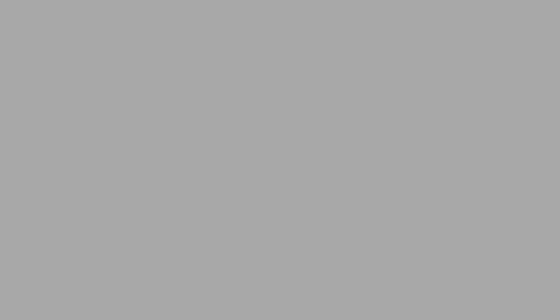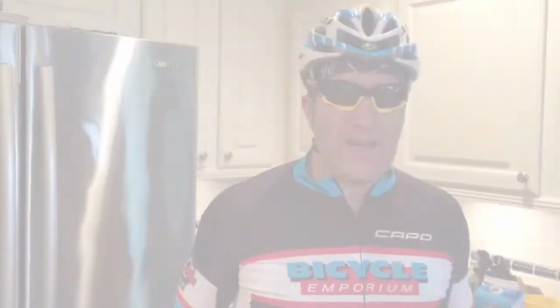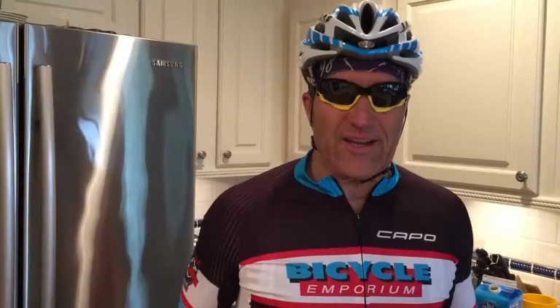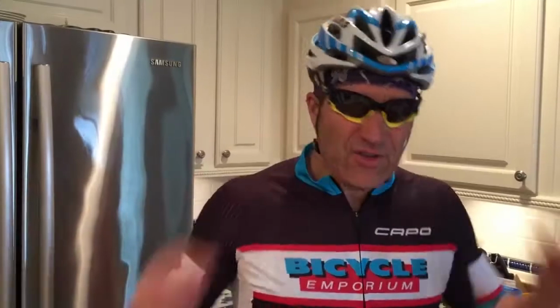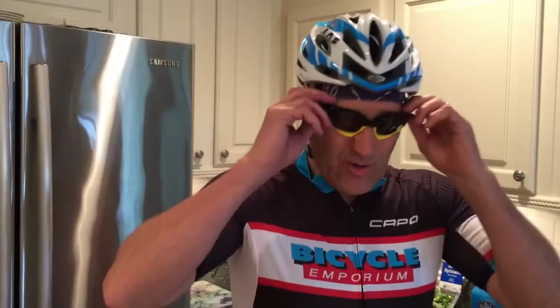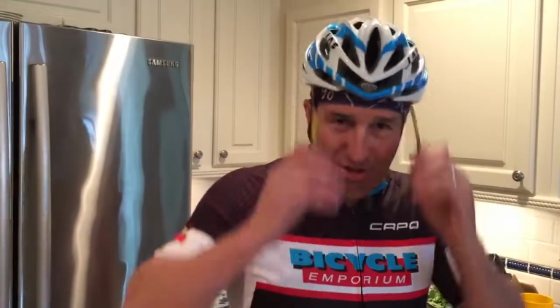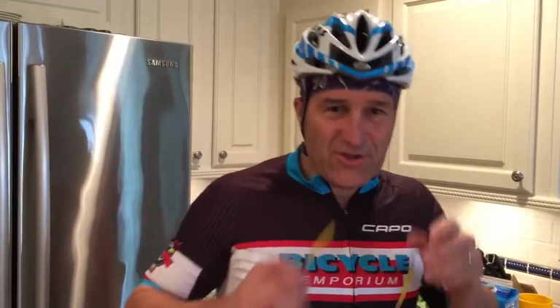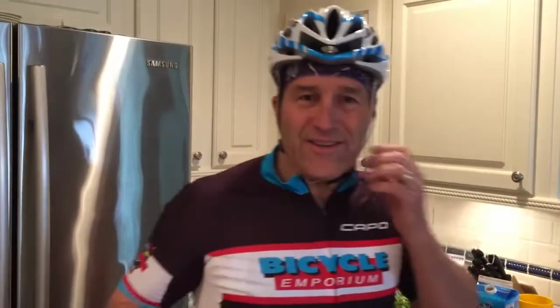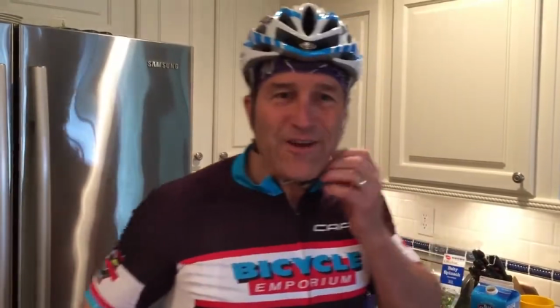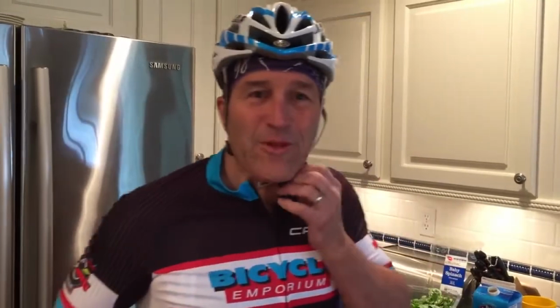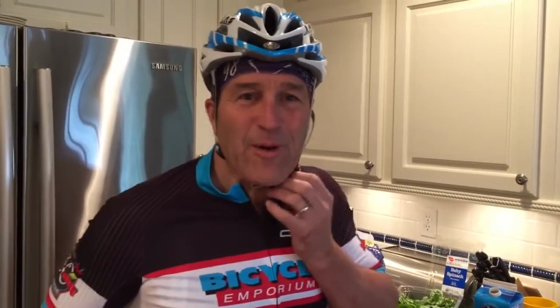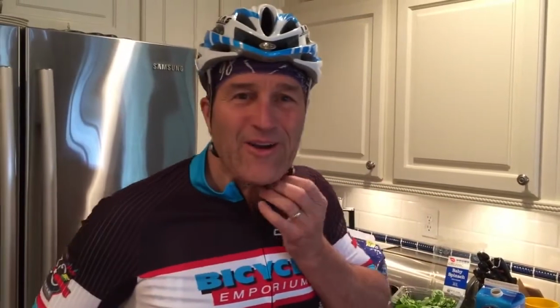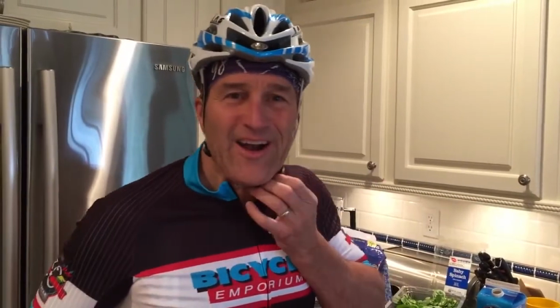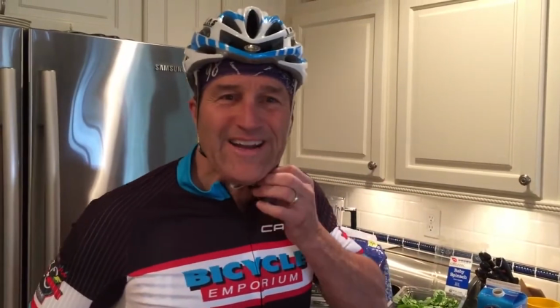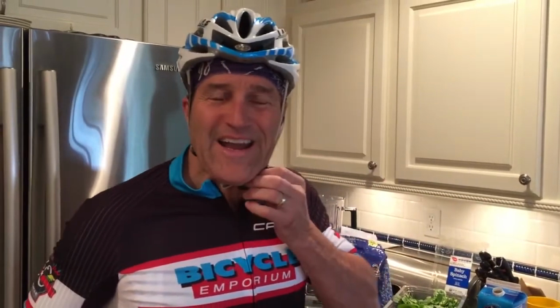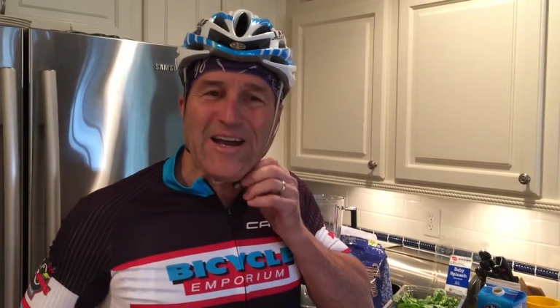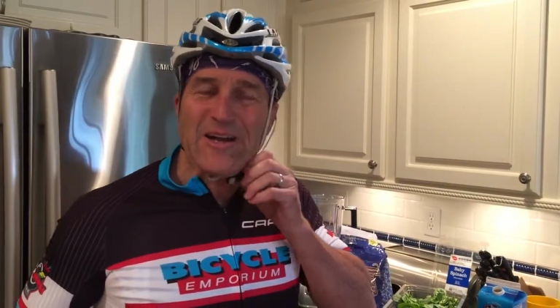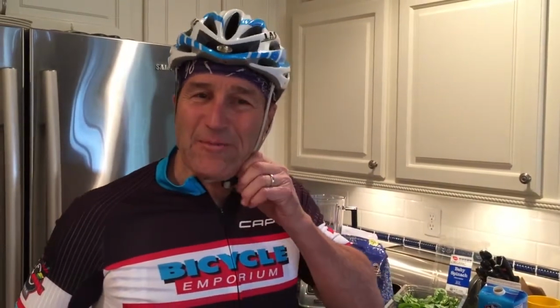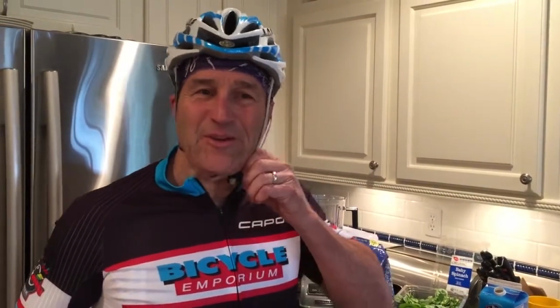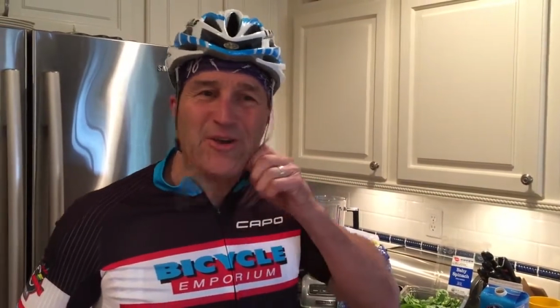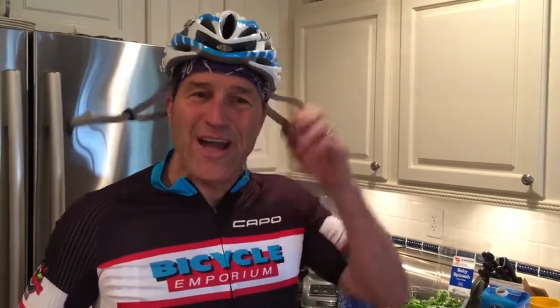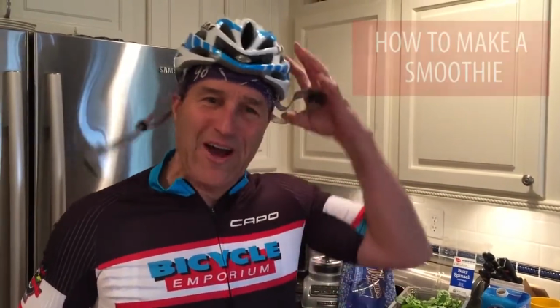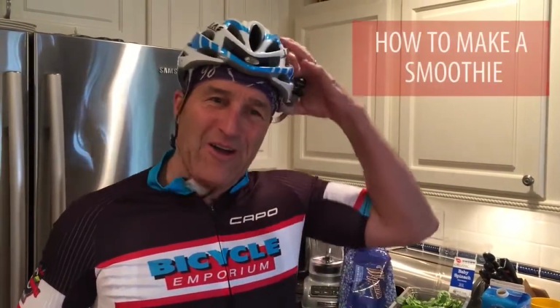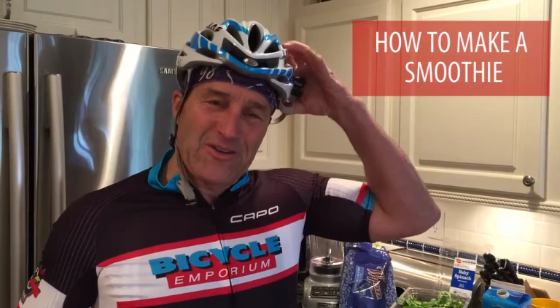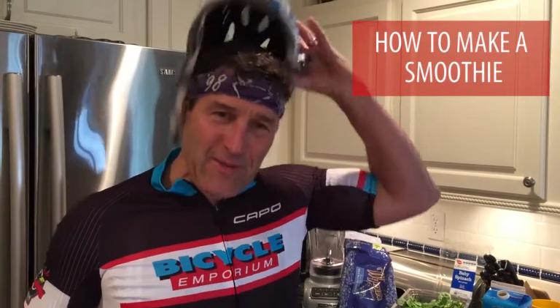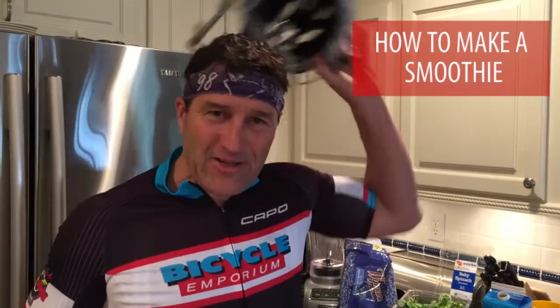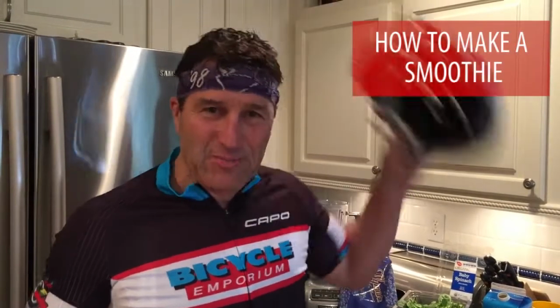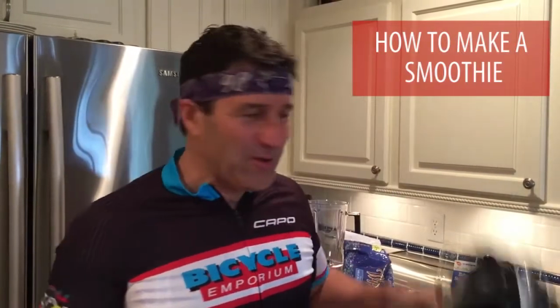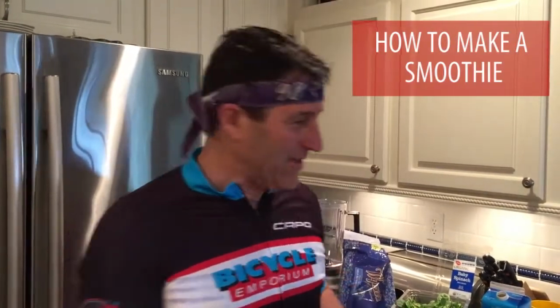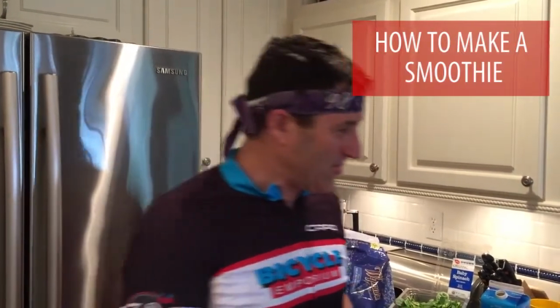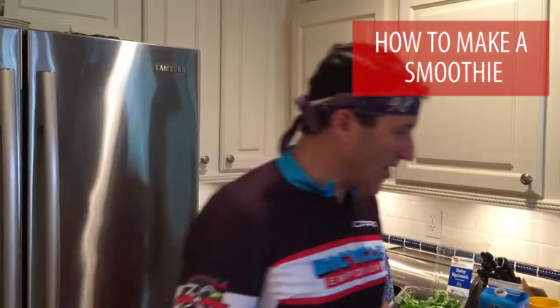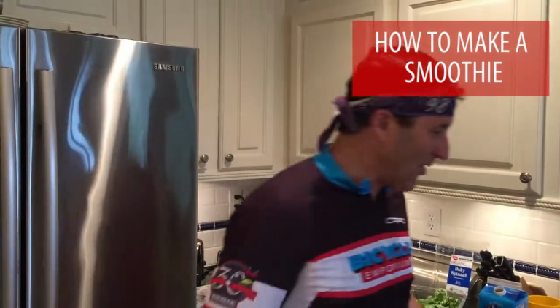Okay, so just got done with a bike ride and I'm going to show you how to make a smoothie.